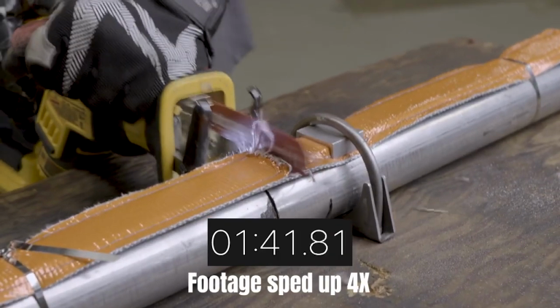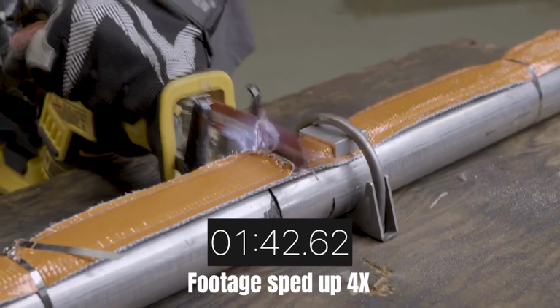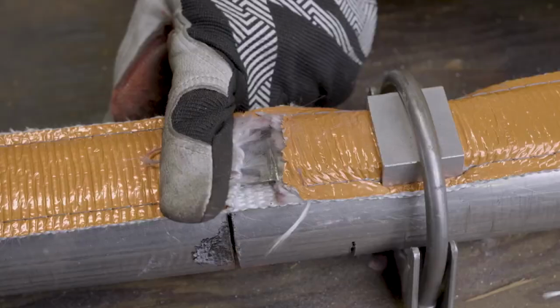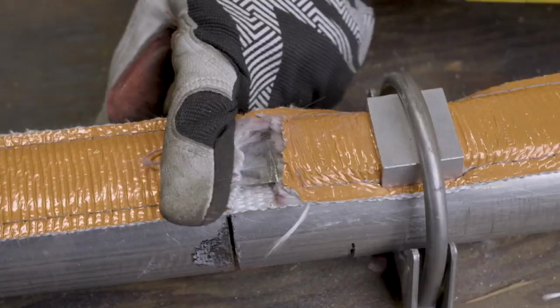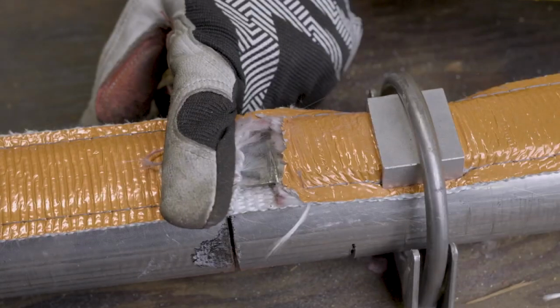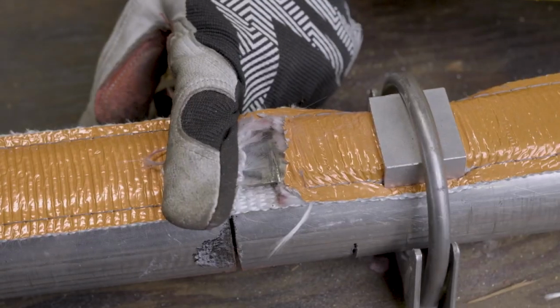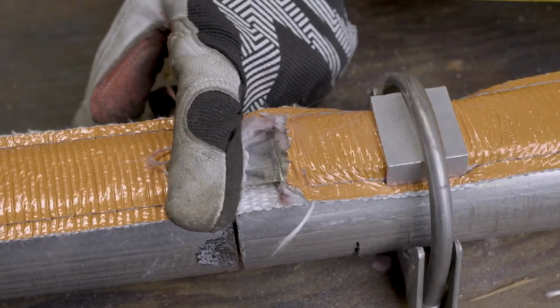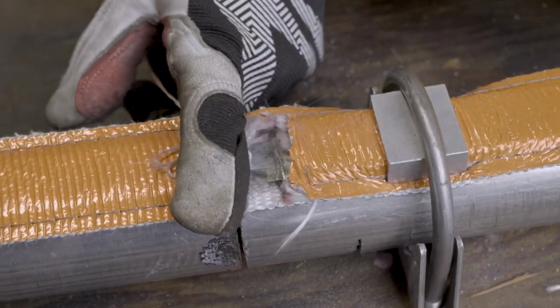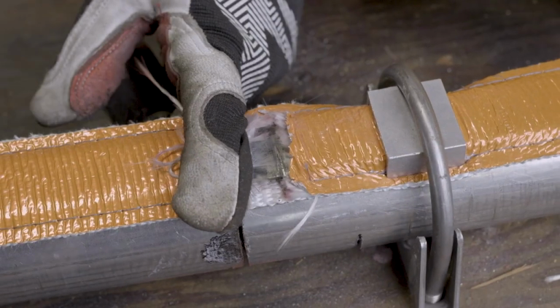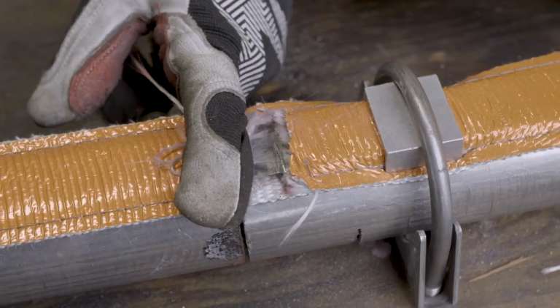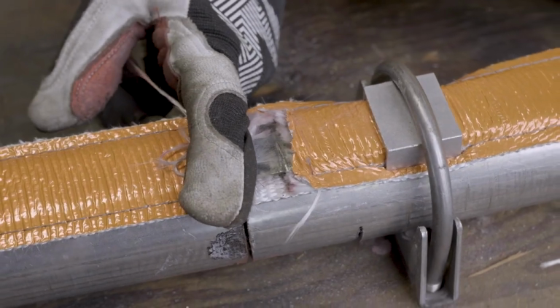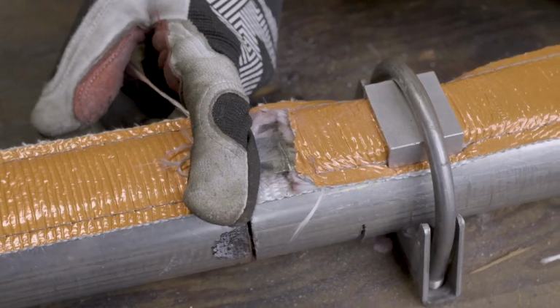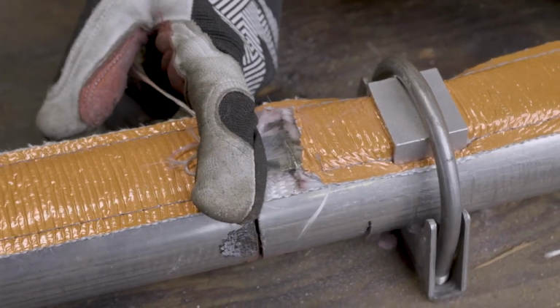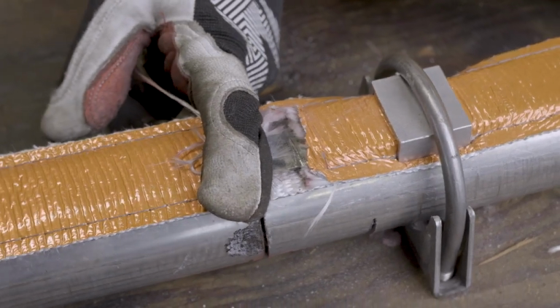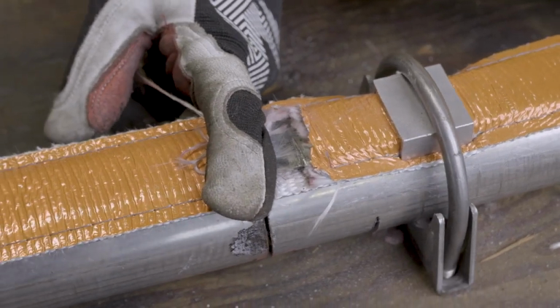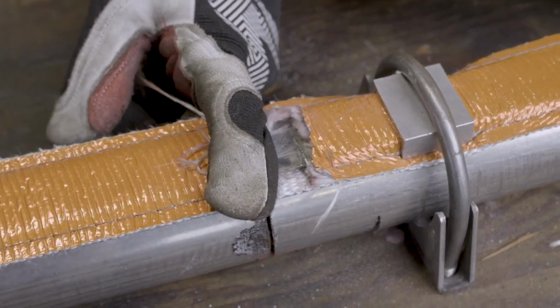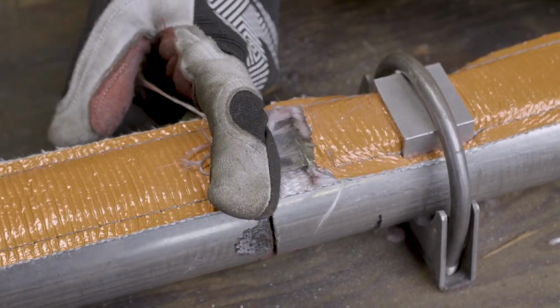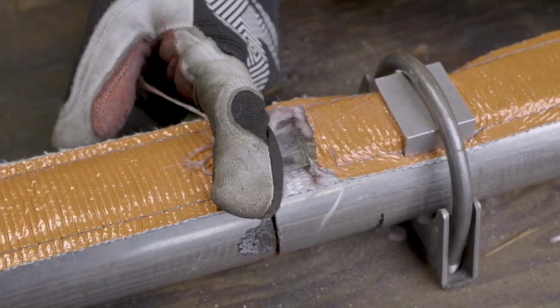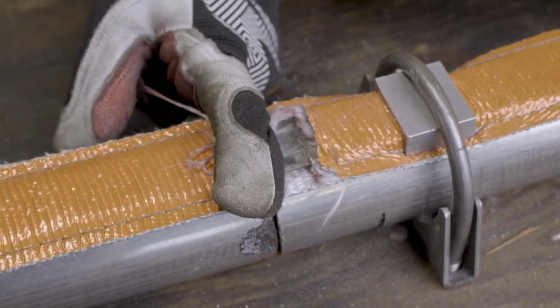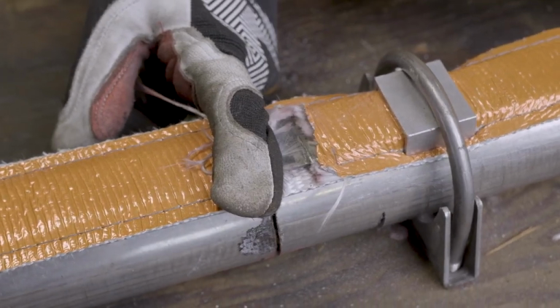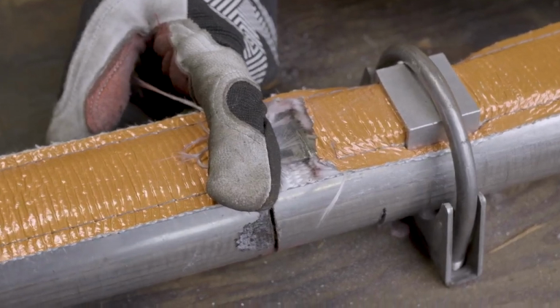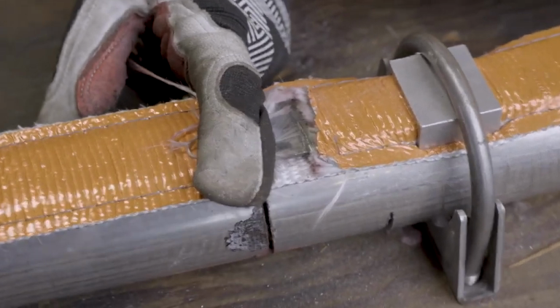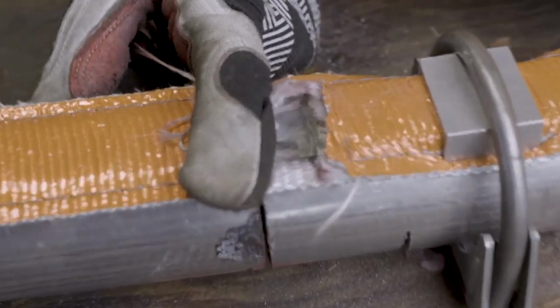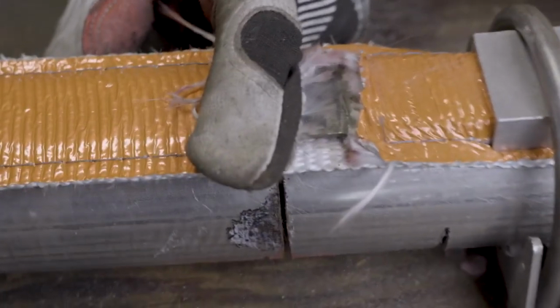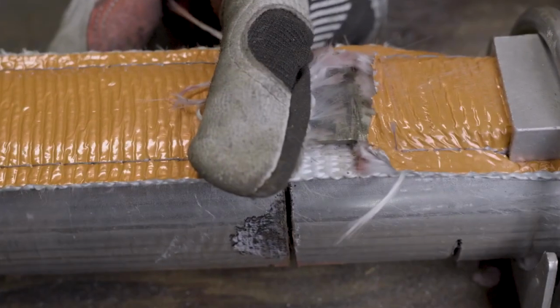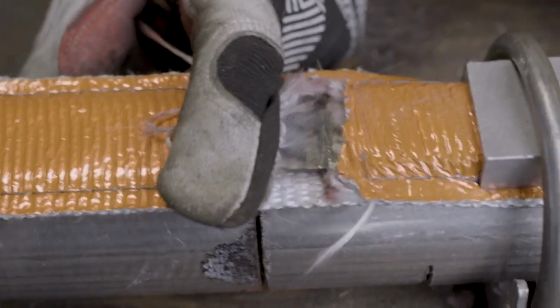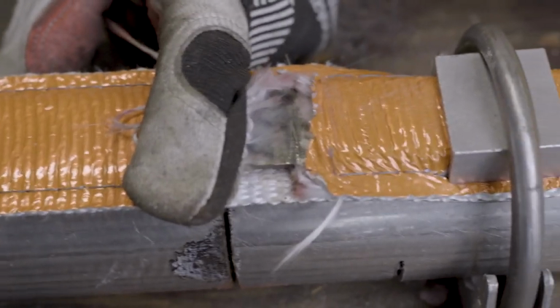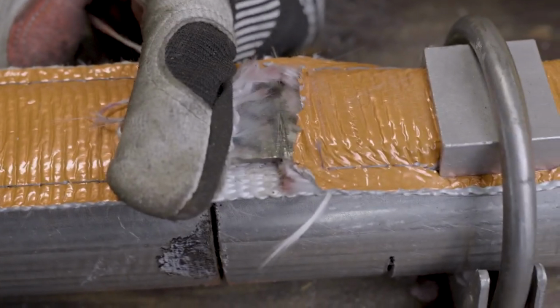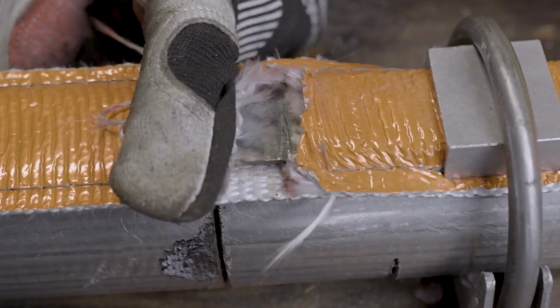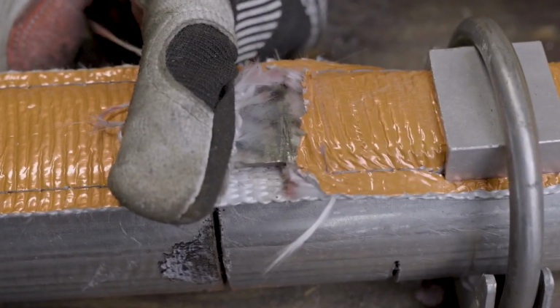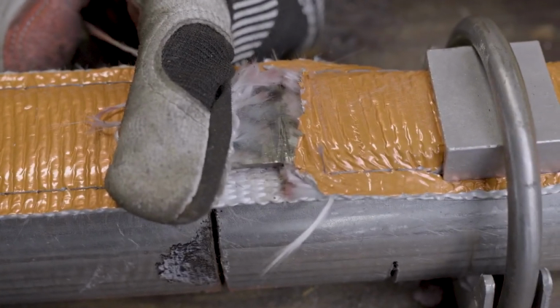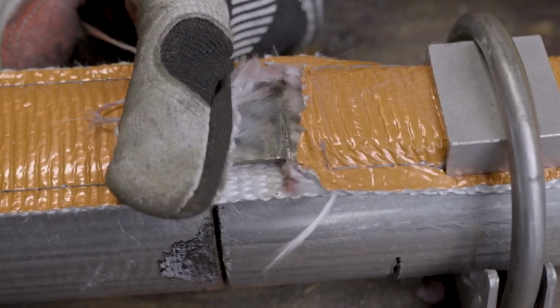We've spent about 90 seconds trying to cut through the cat strap and you can see that we've made some minimal progress. Let's get back at it.